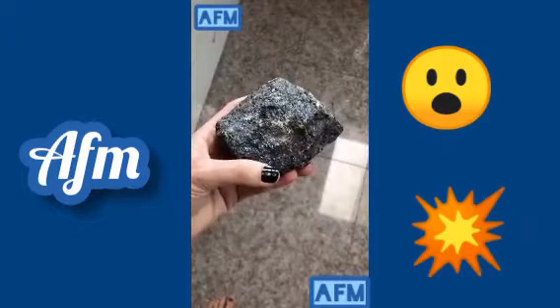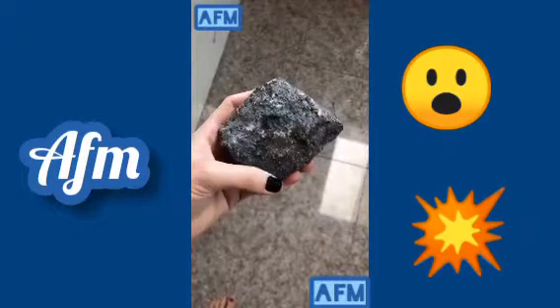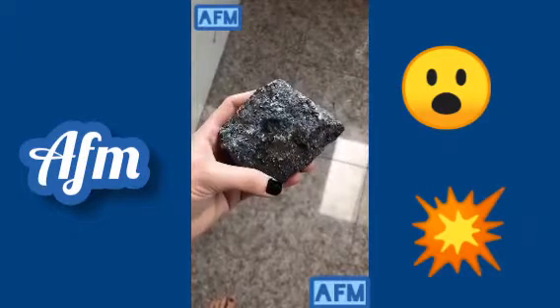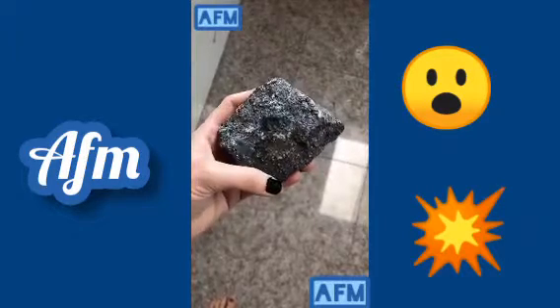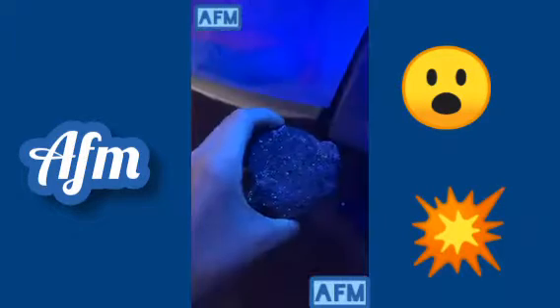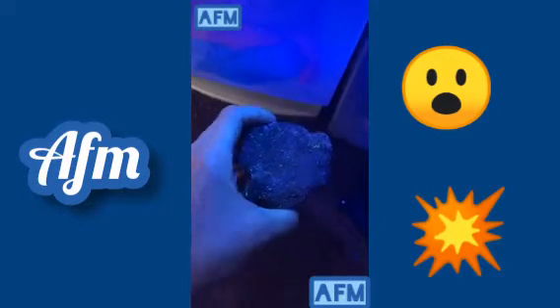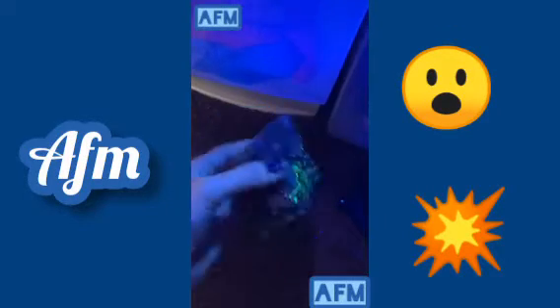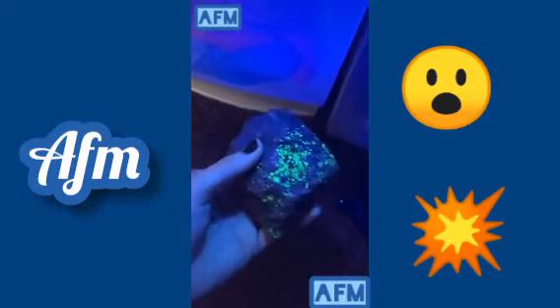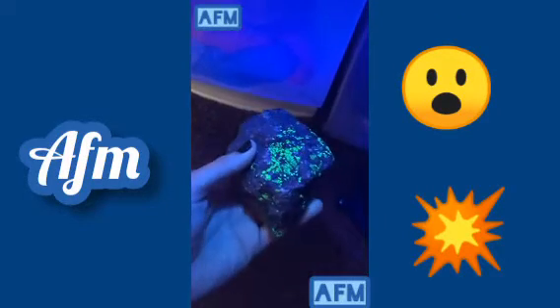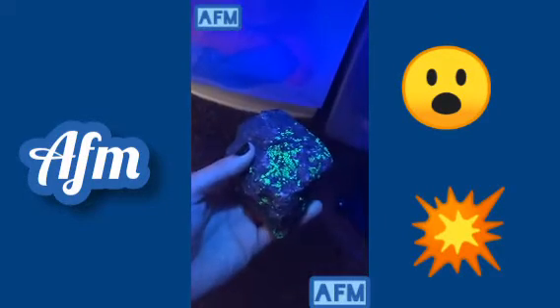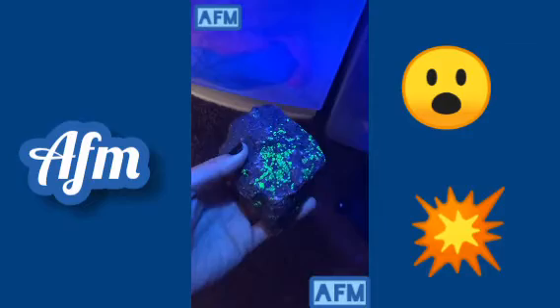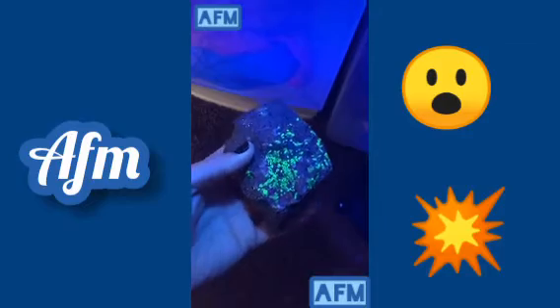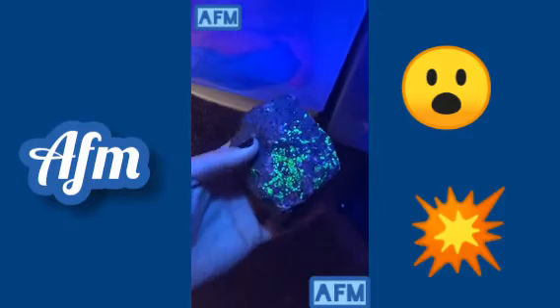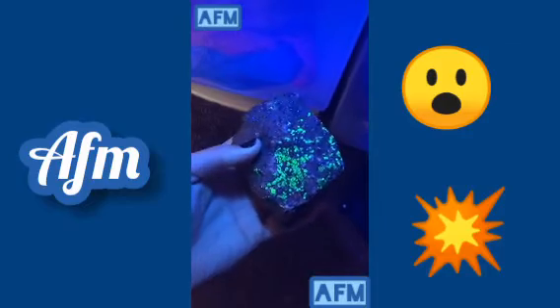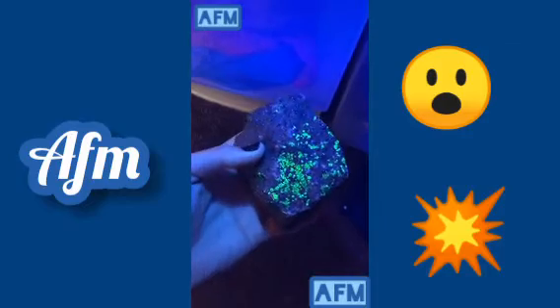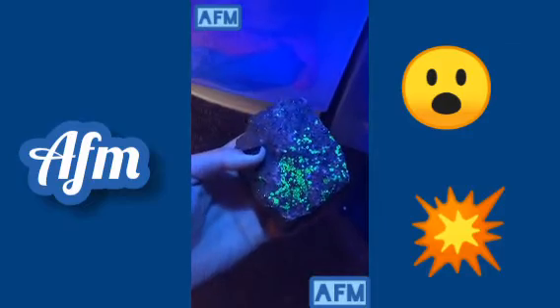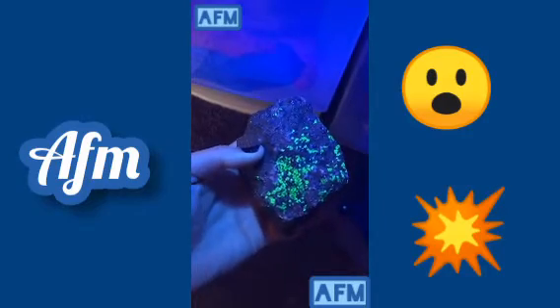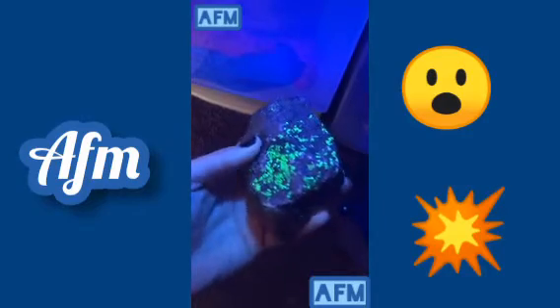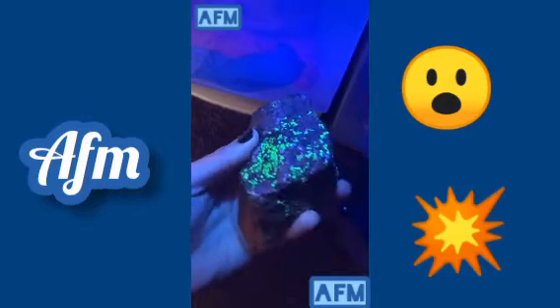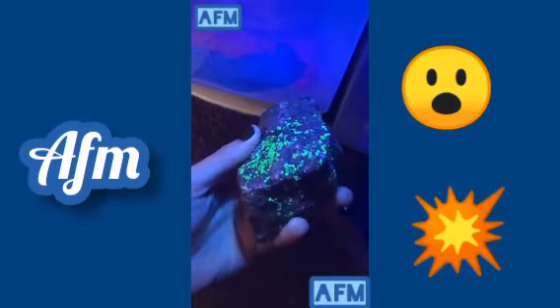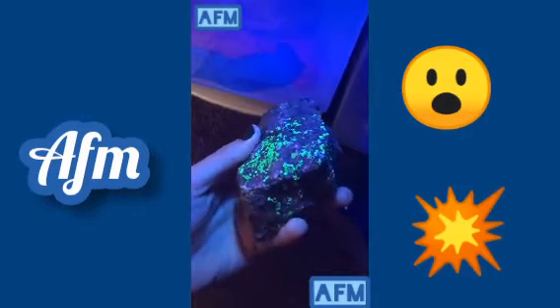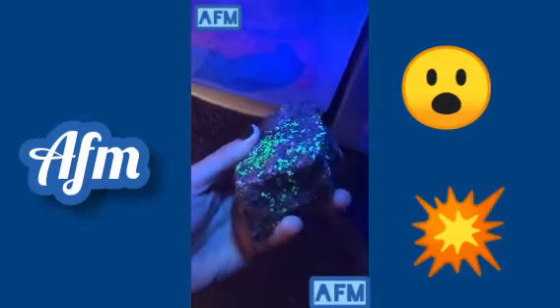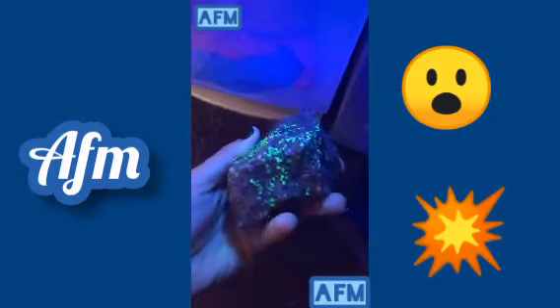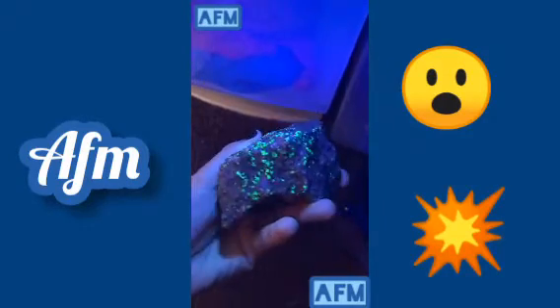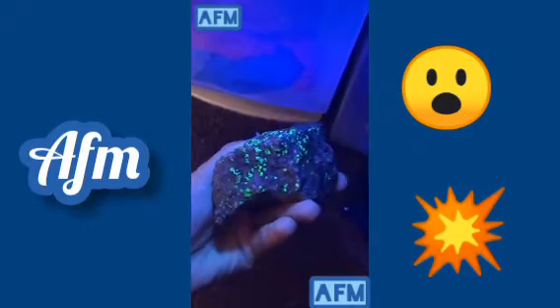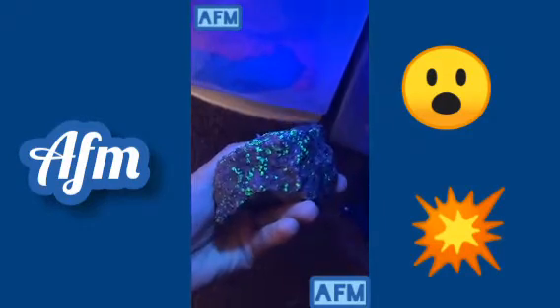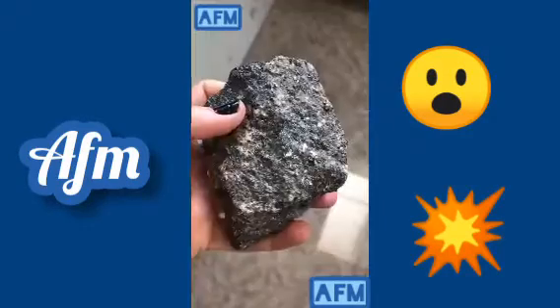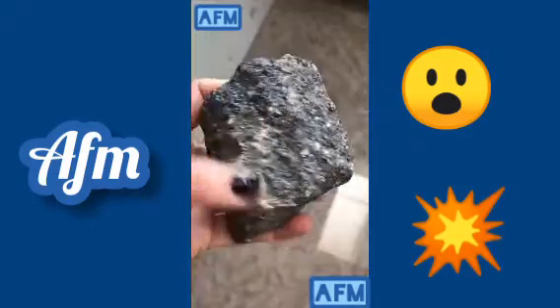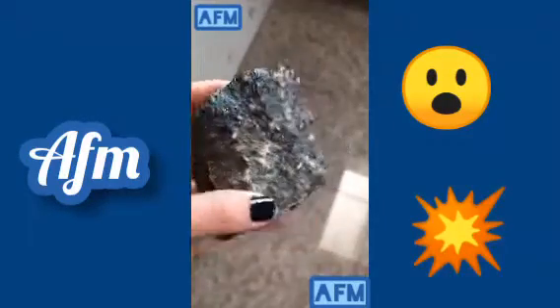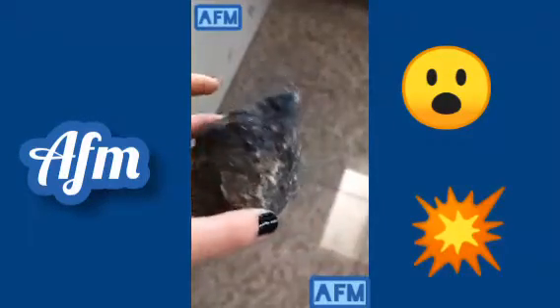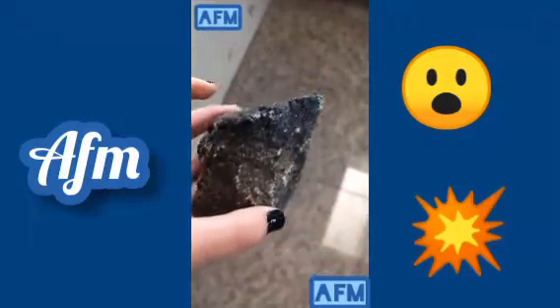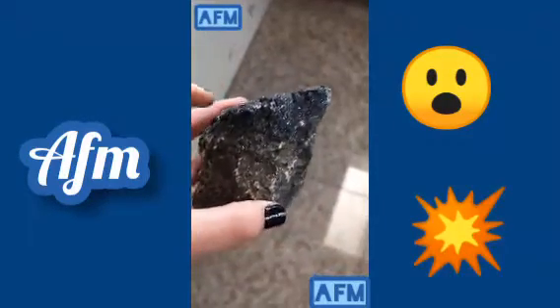This is my favorite object though. Some of the minerals in this rock fluoresce green, despite the fact that you can't see any green in the rock.